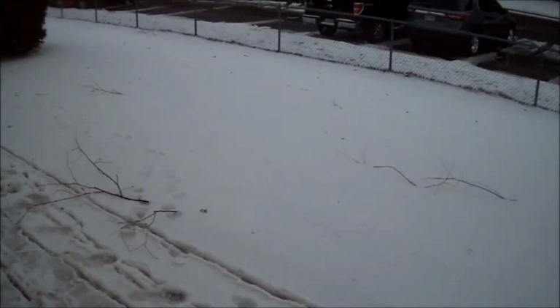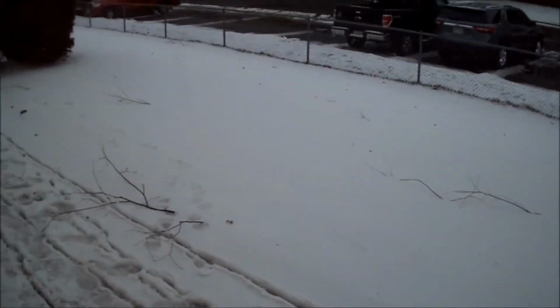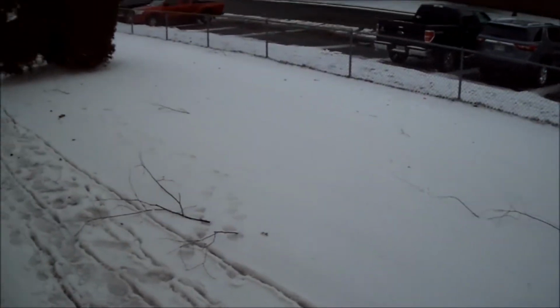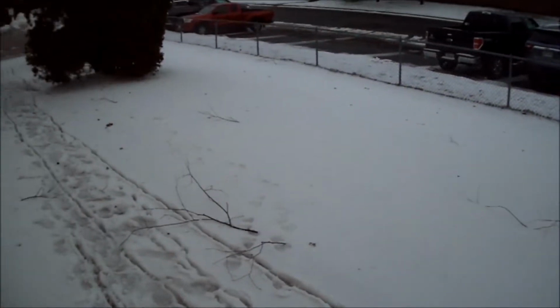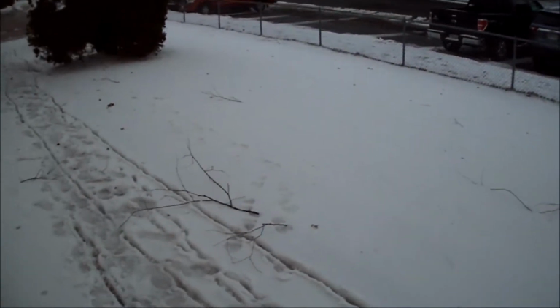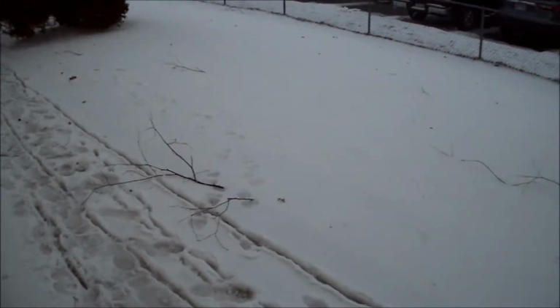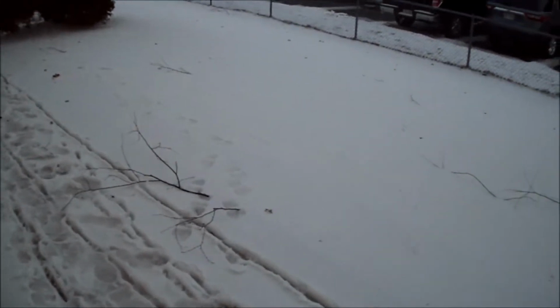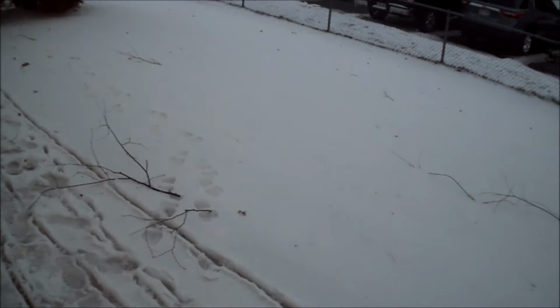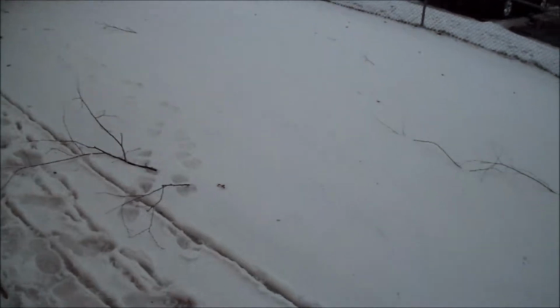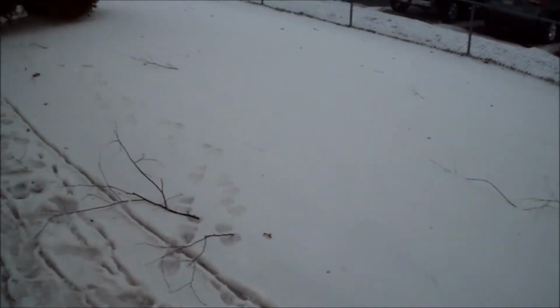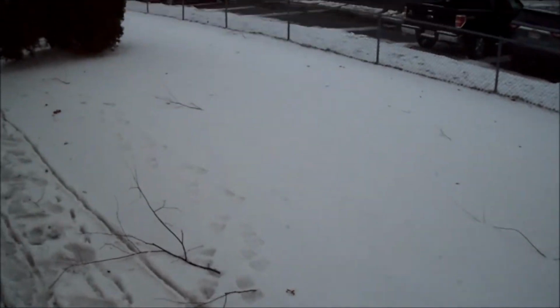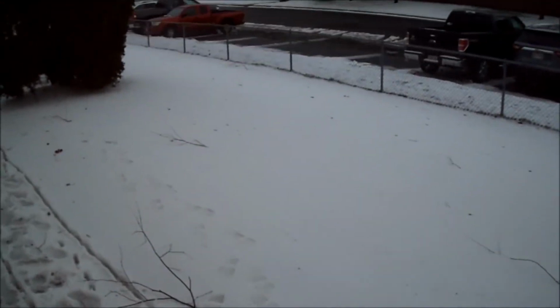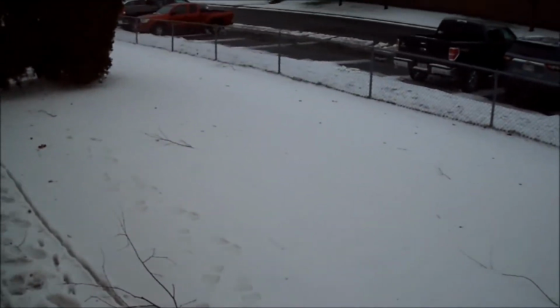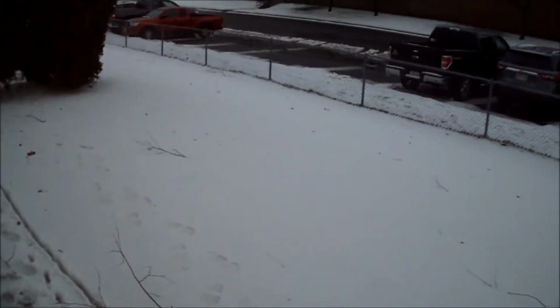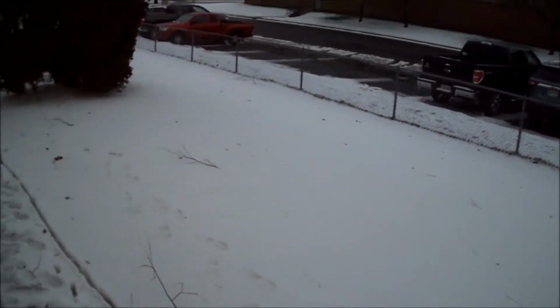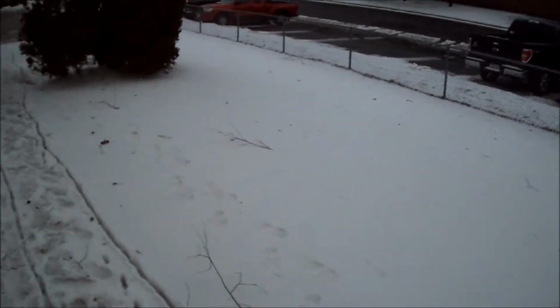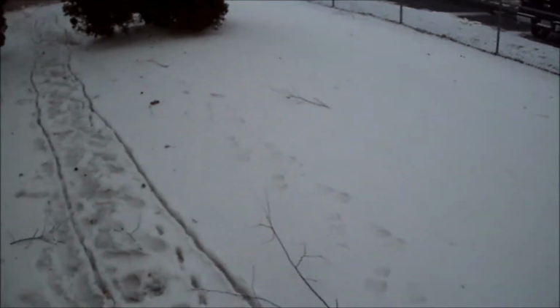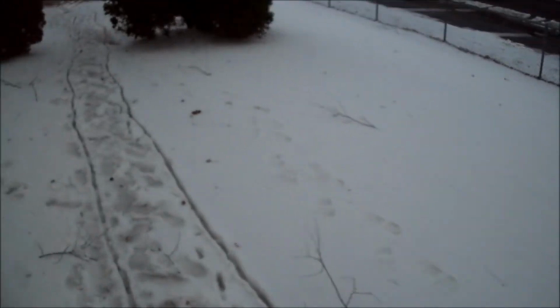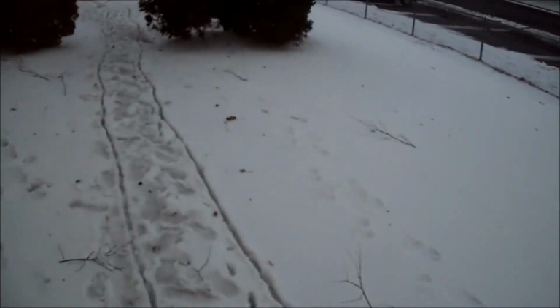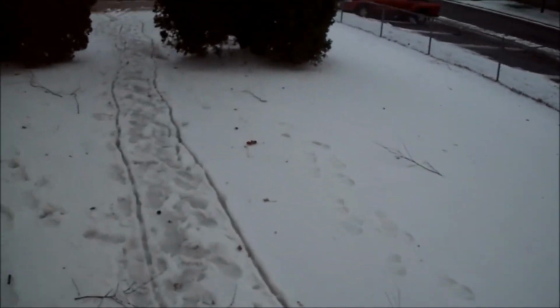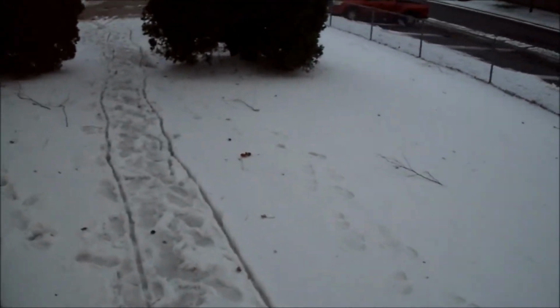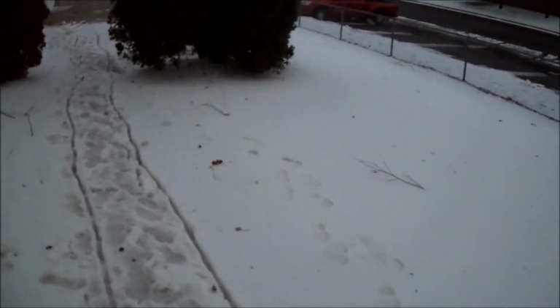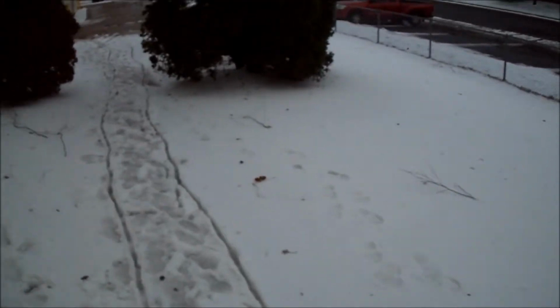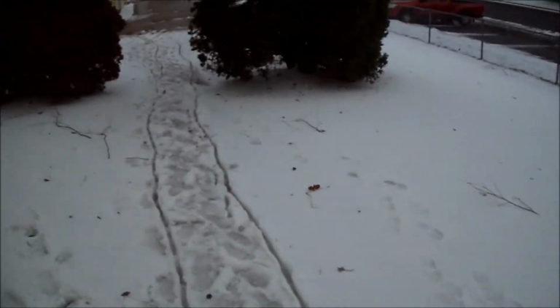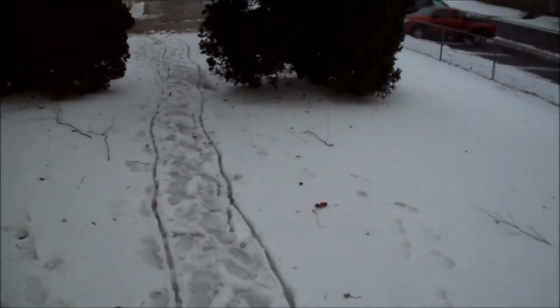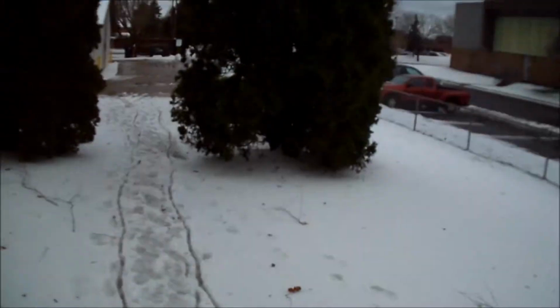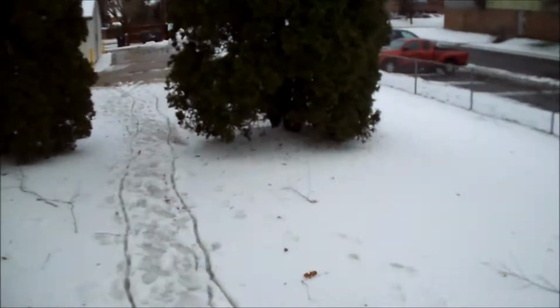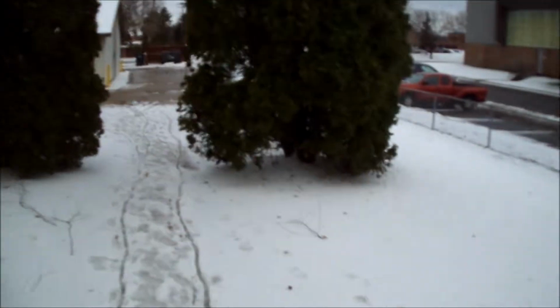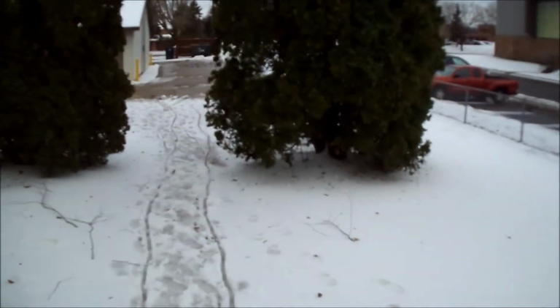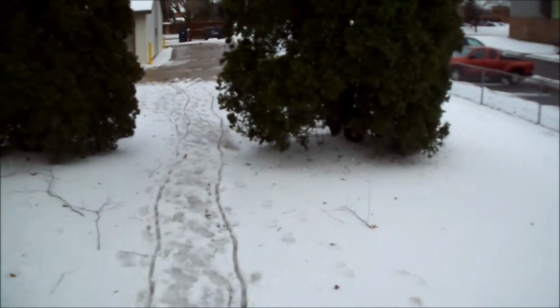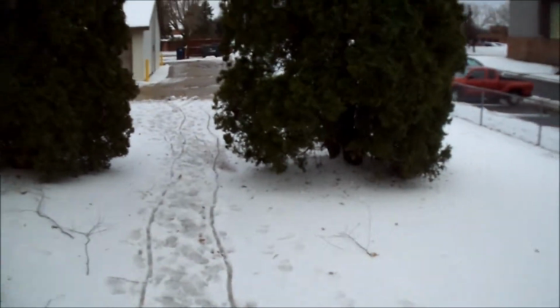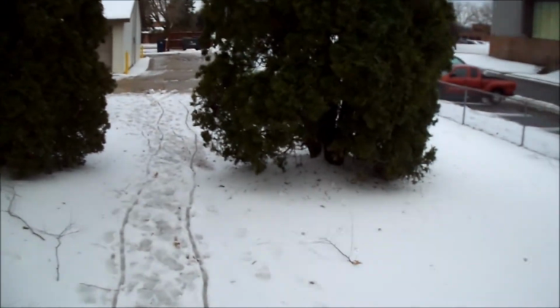Welcome to a new vlog, everybody. Will you look at this weather? Ridiculous. It was actually hailing this morning.